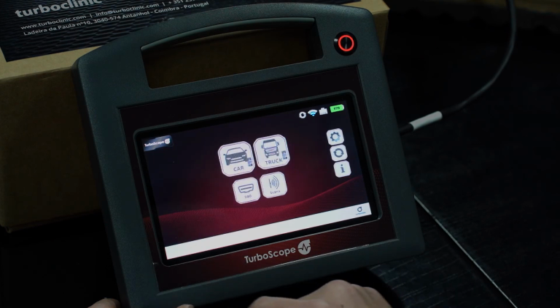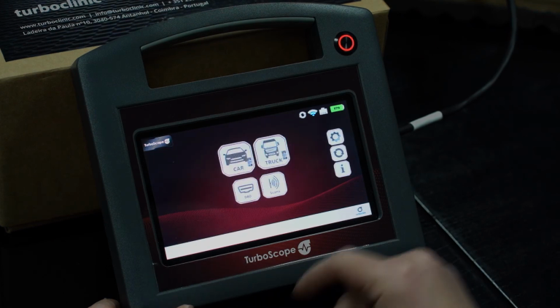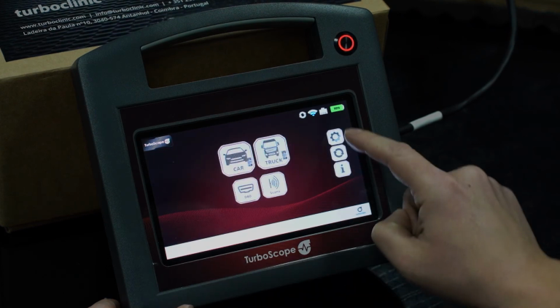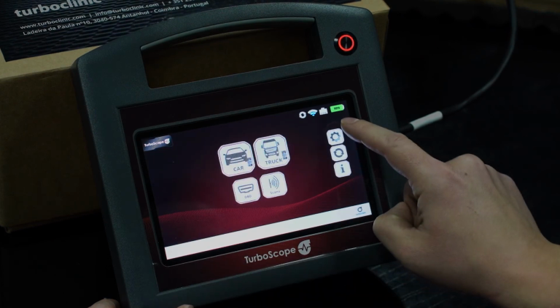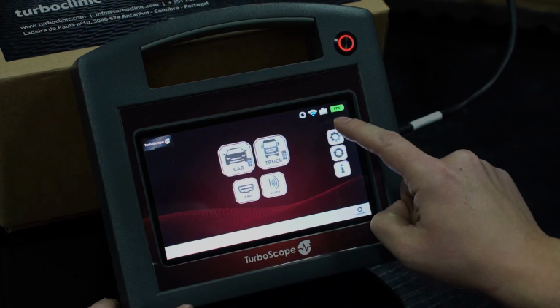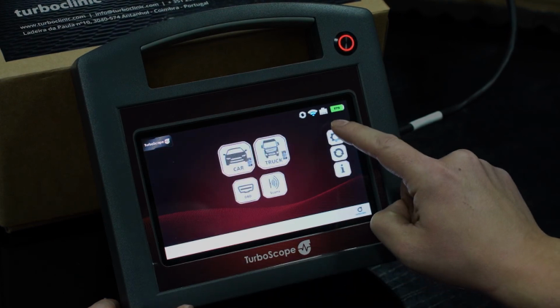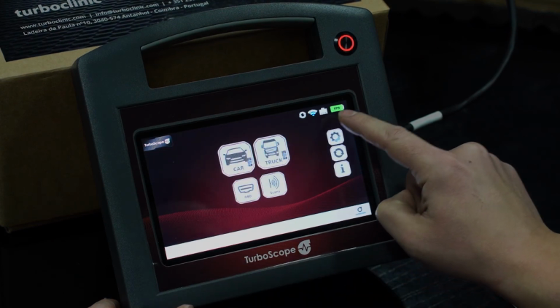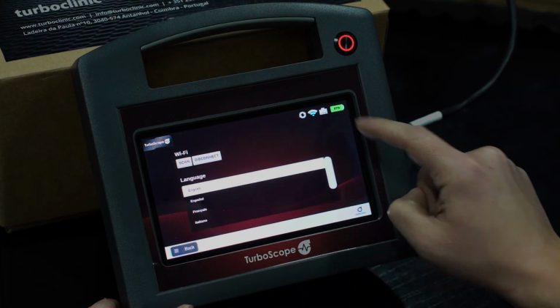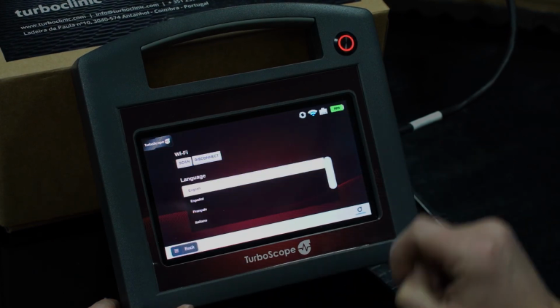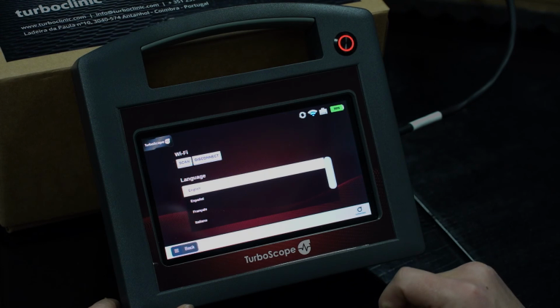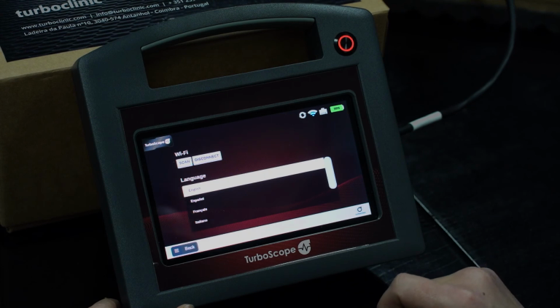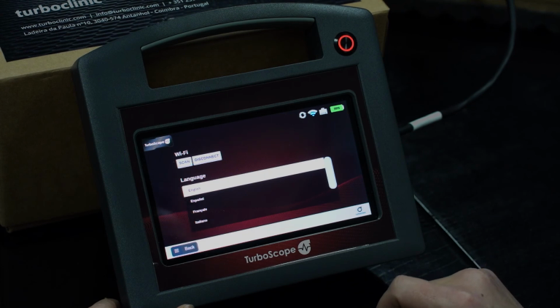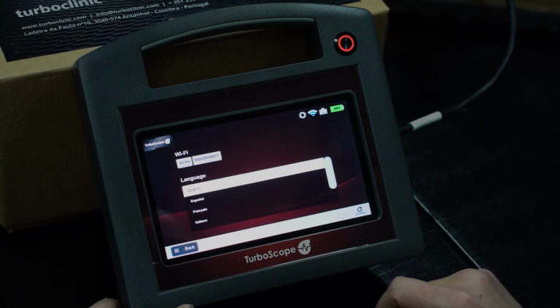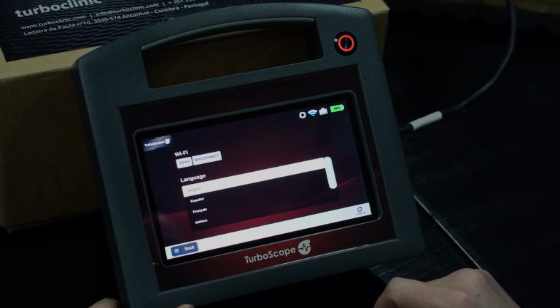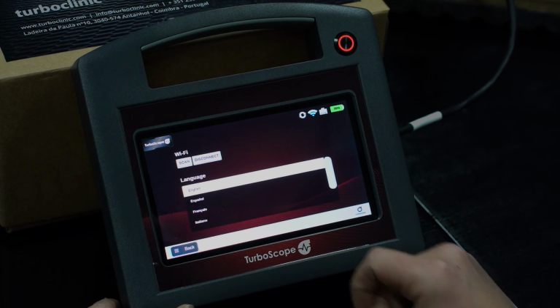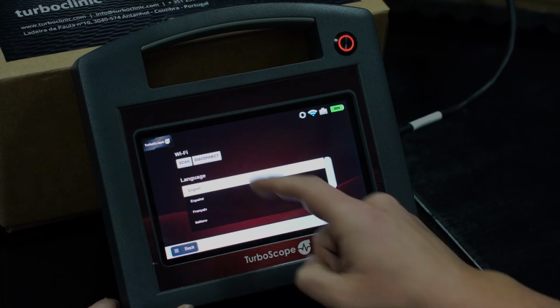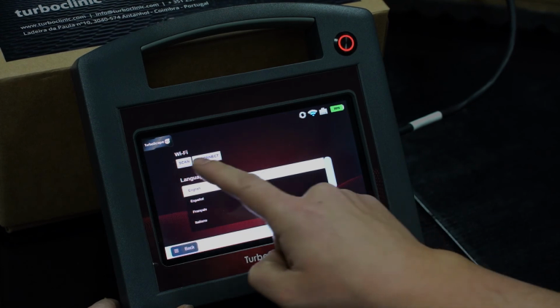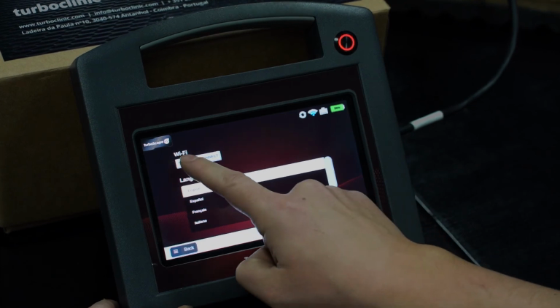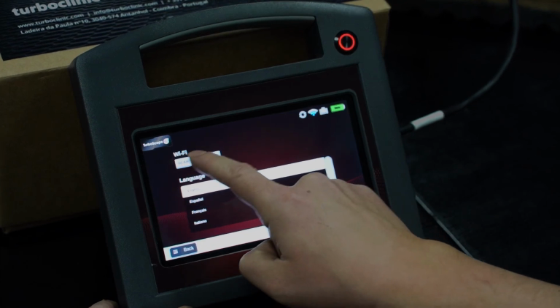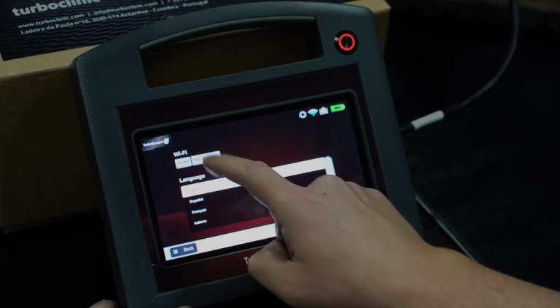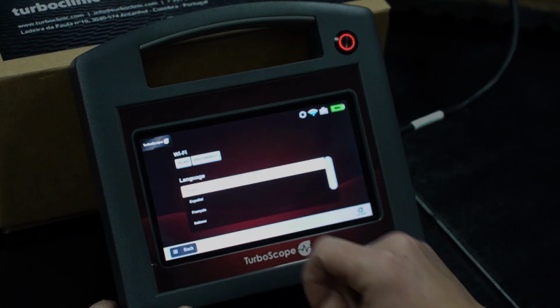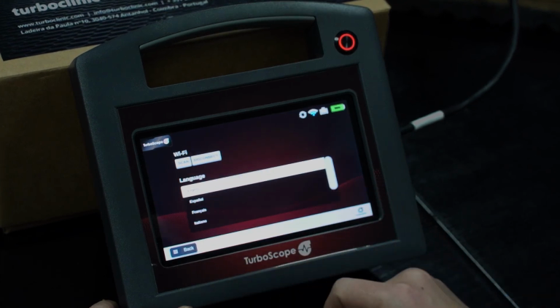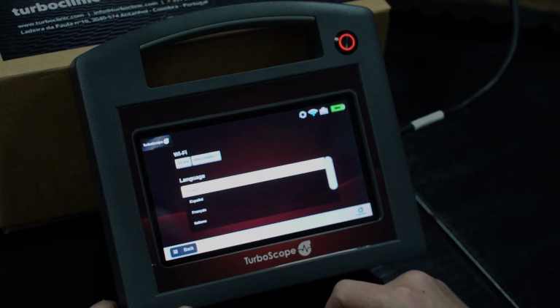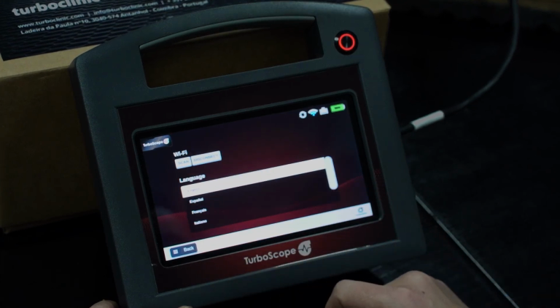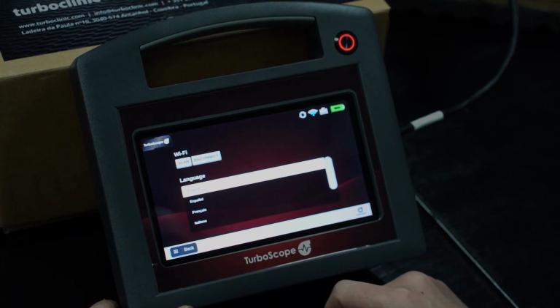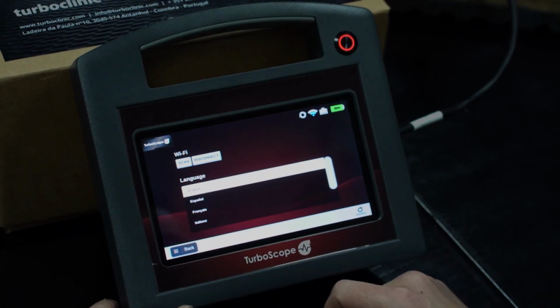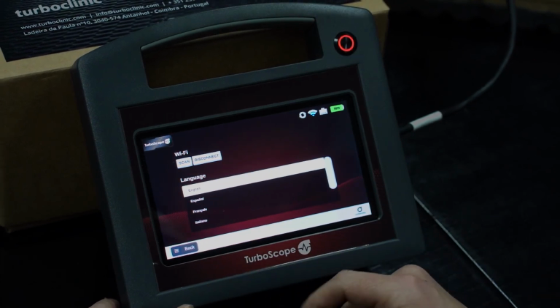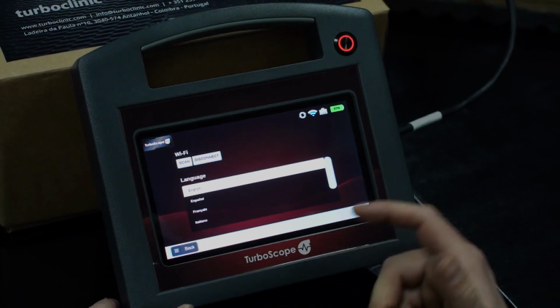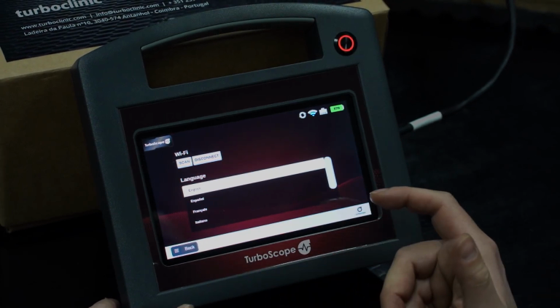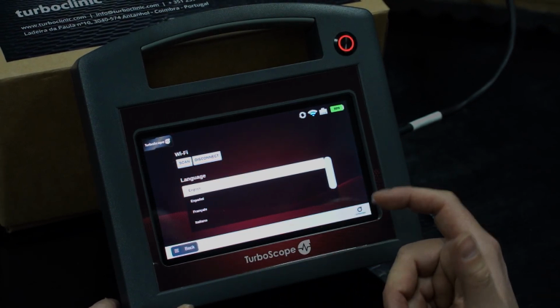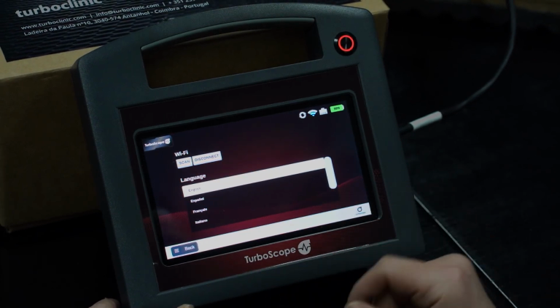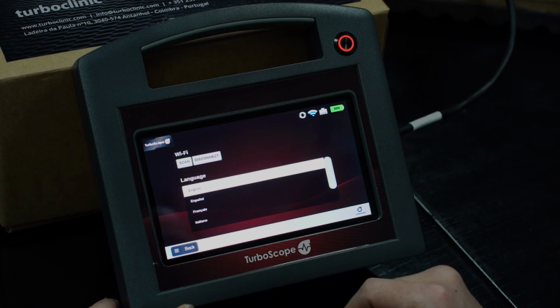In the settings menu, you can scan for Wi-Fi signal as well as change the language of Turboscope.